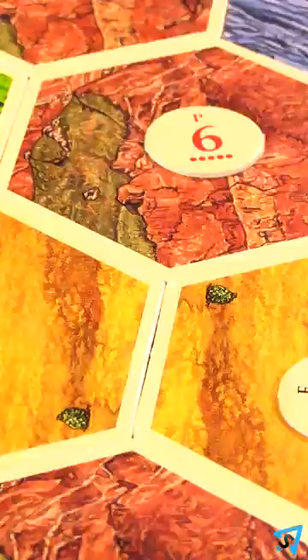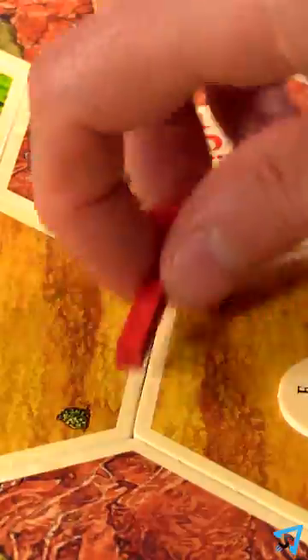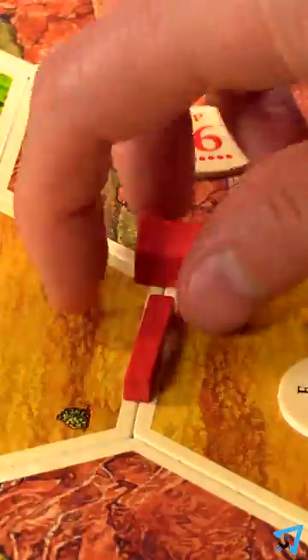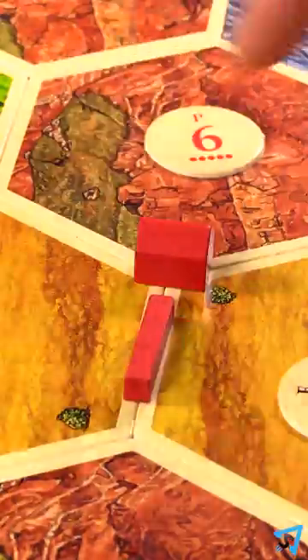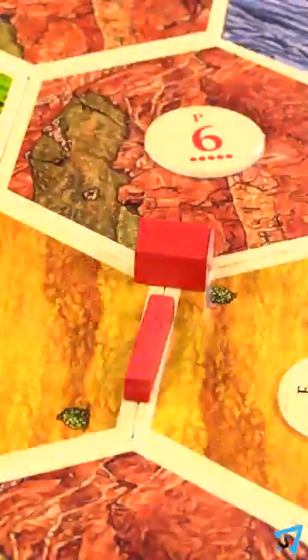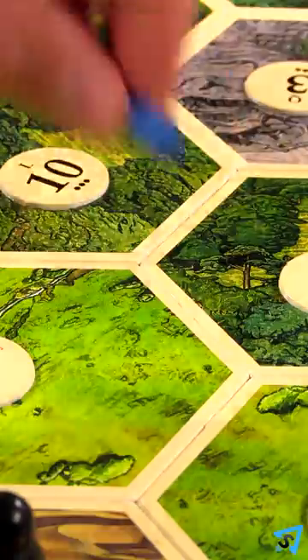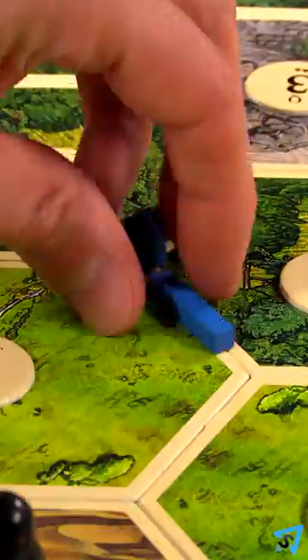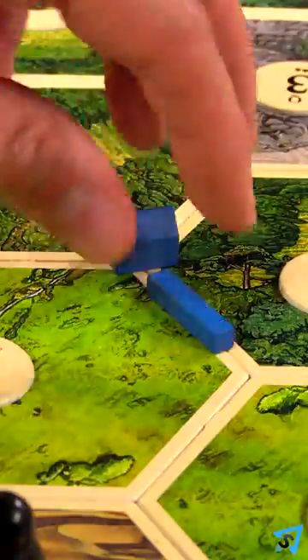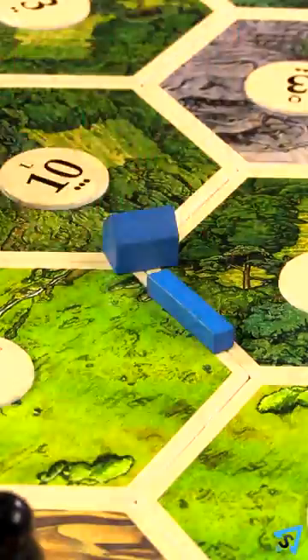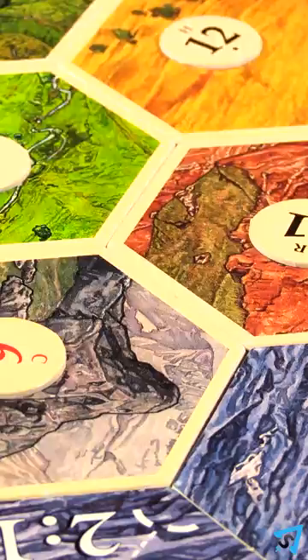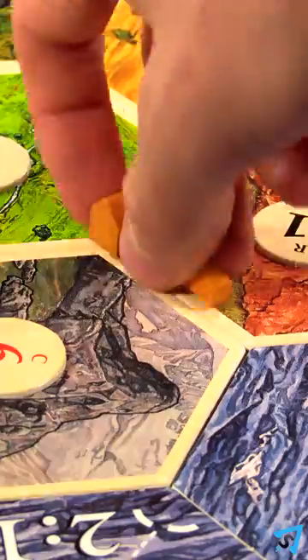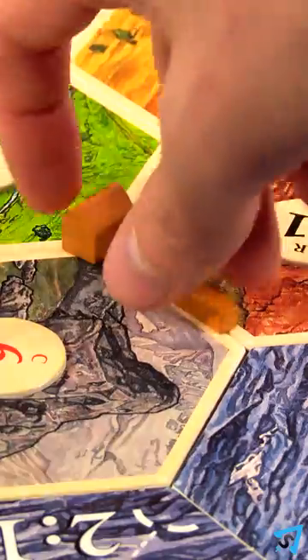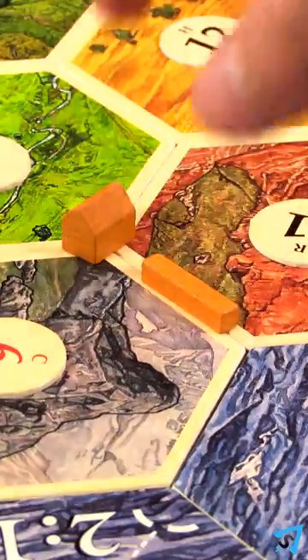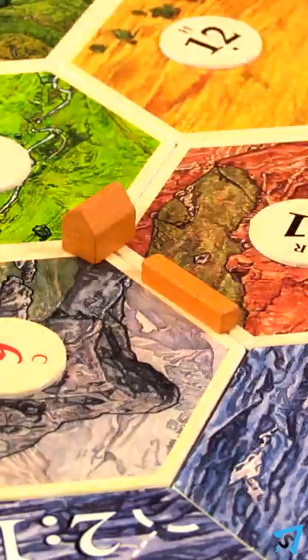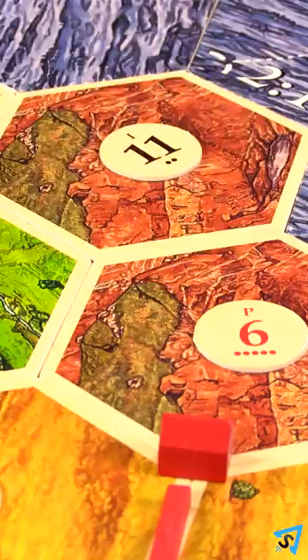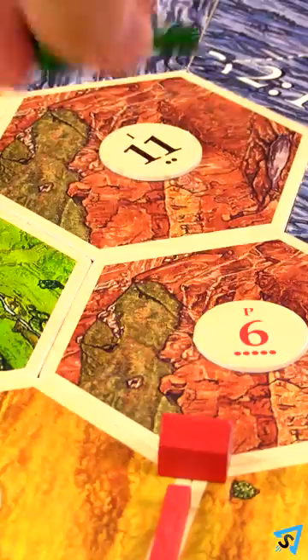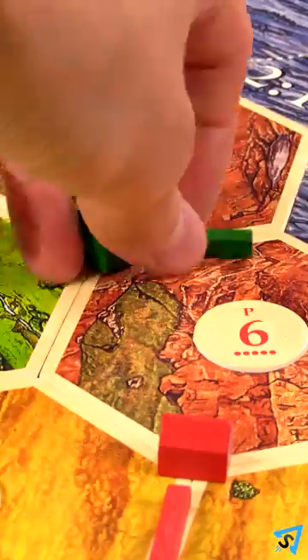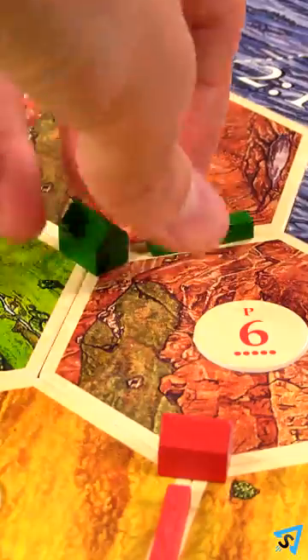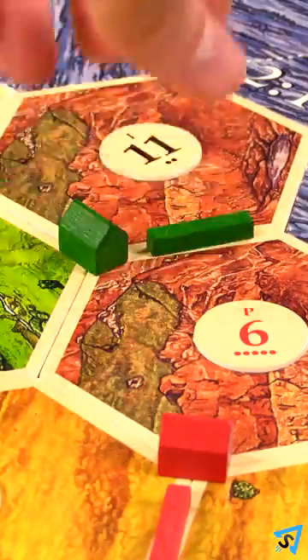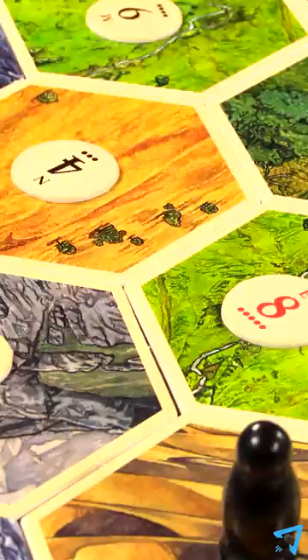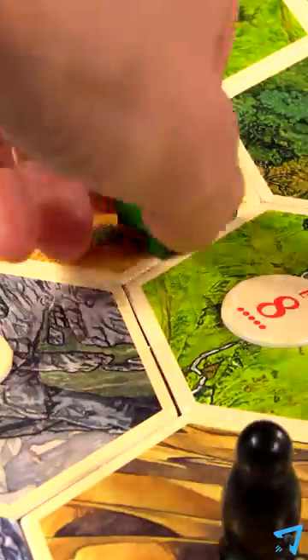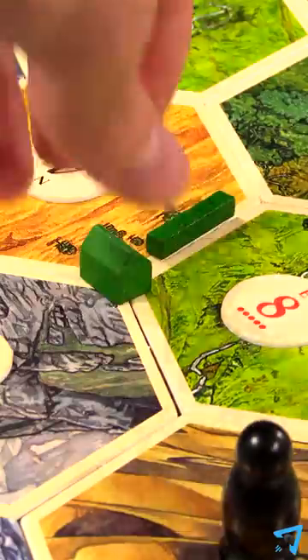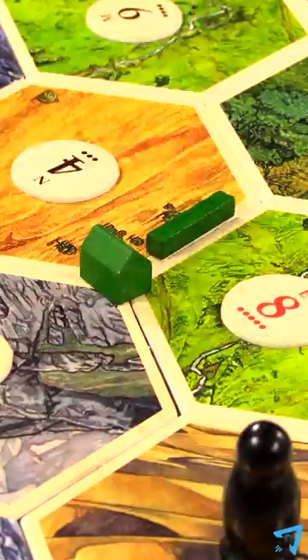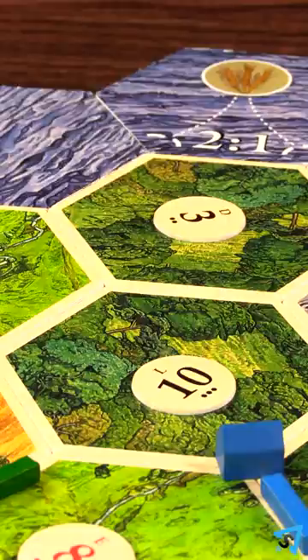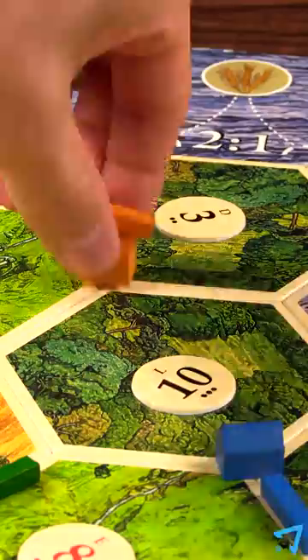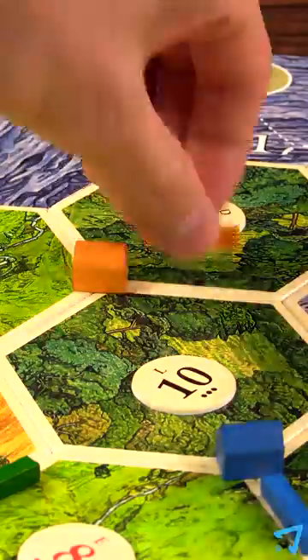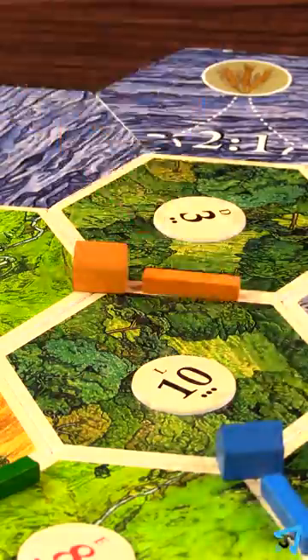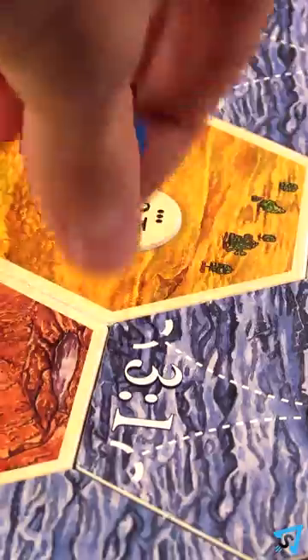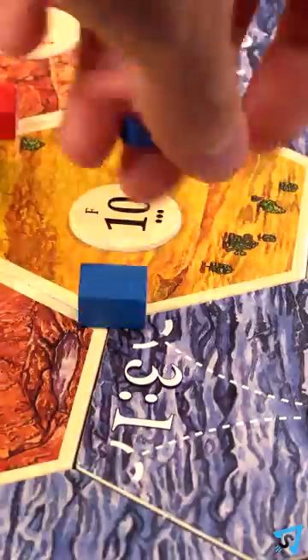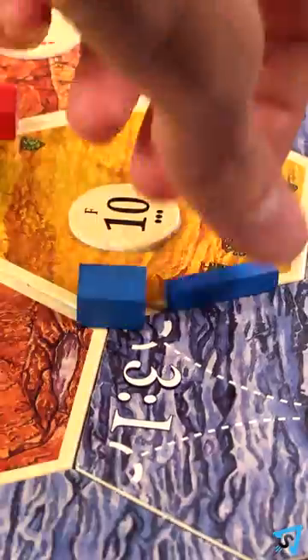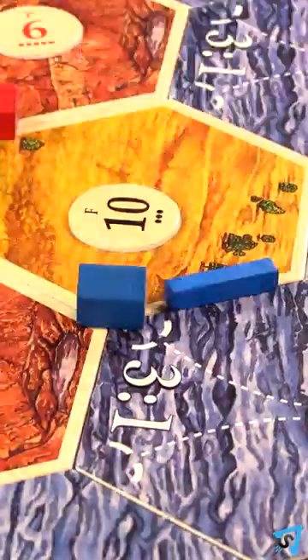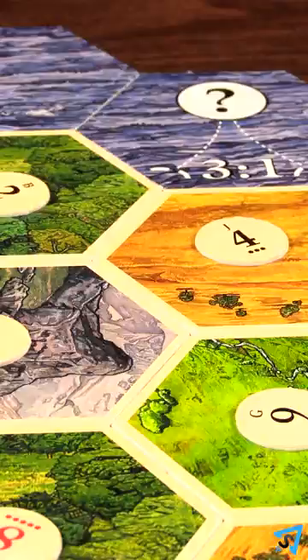Clockwise, each player places a settlement and road, then reverse with one more.